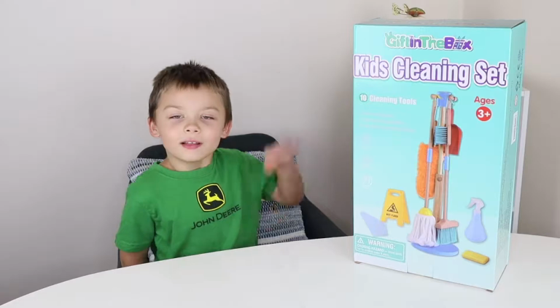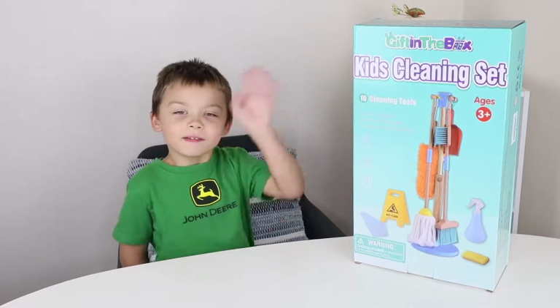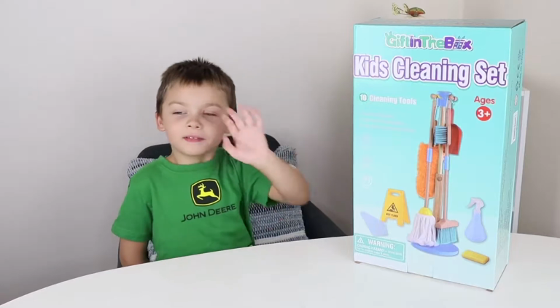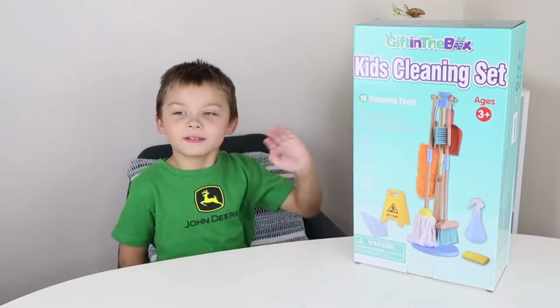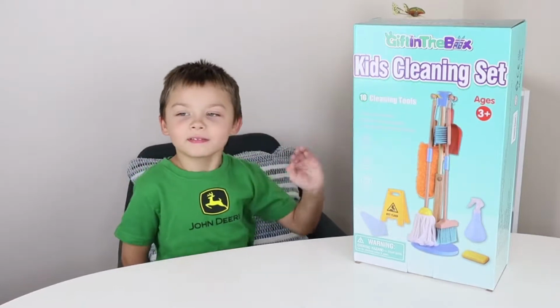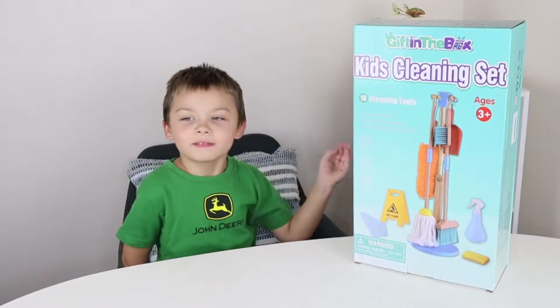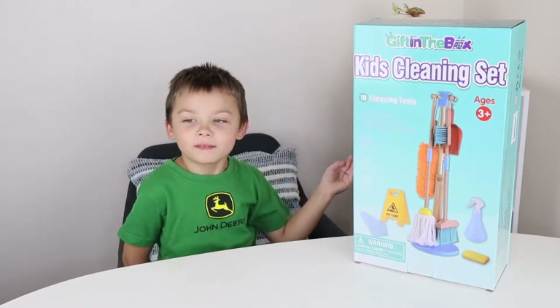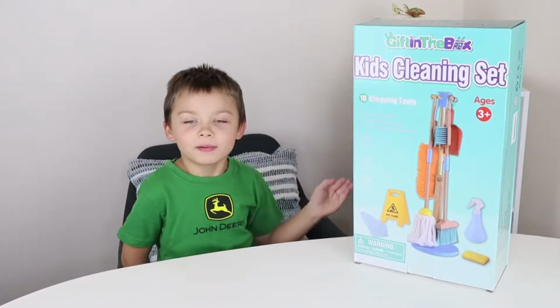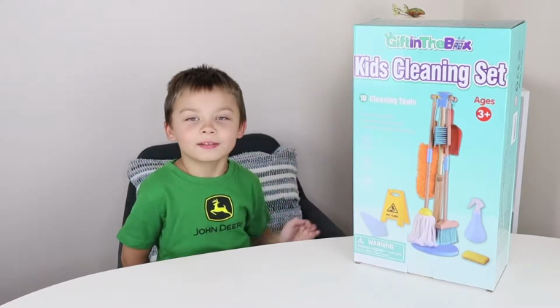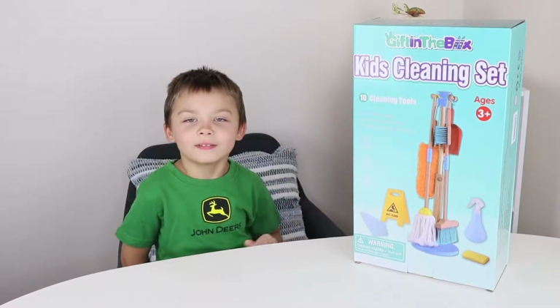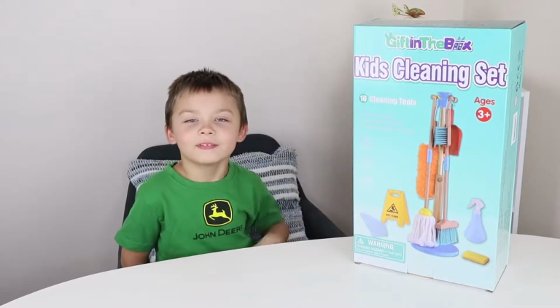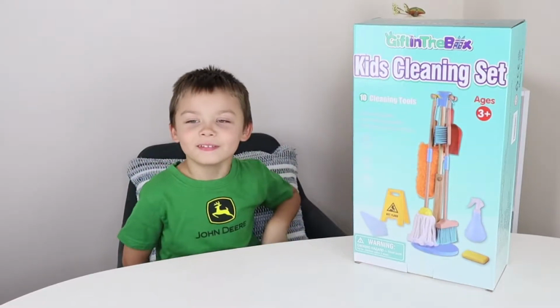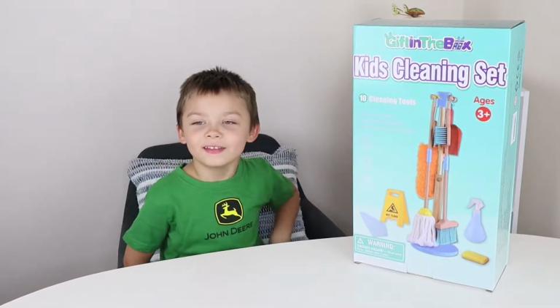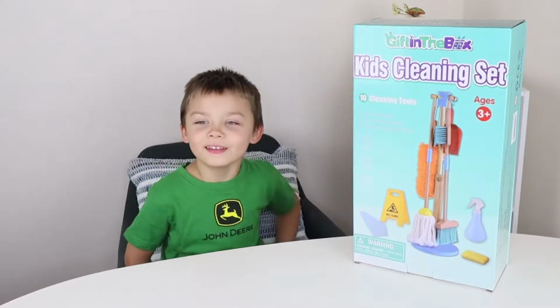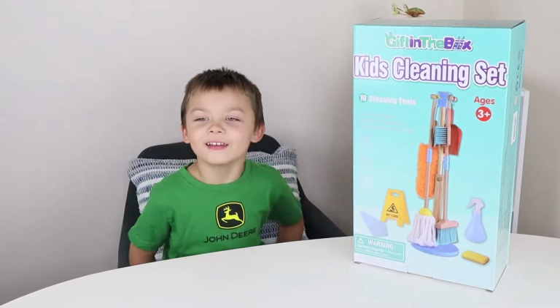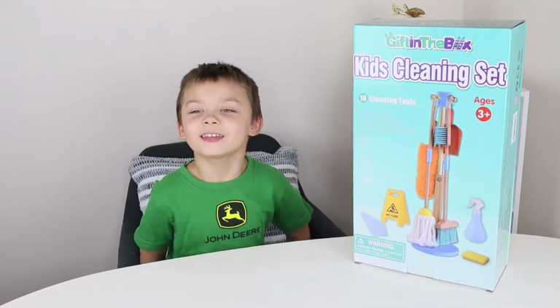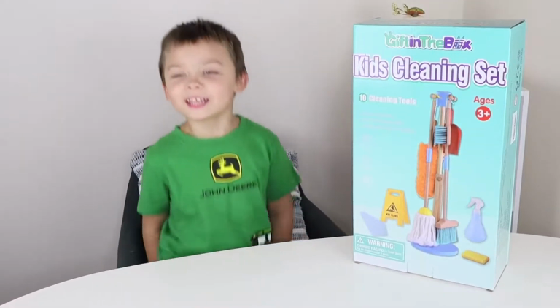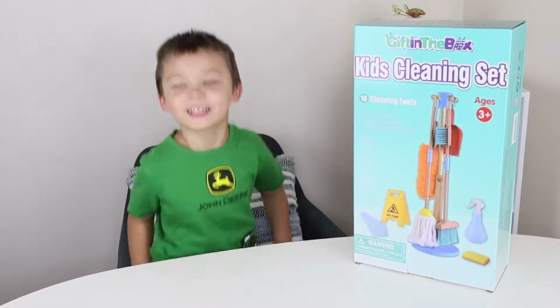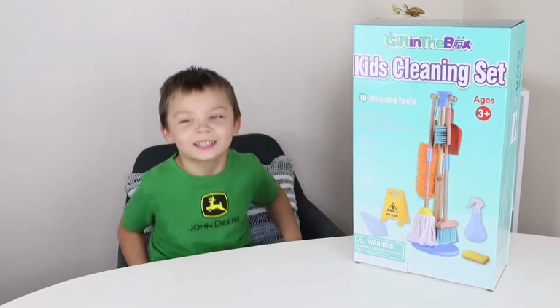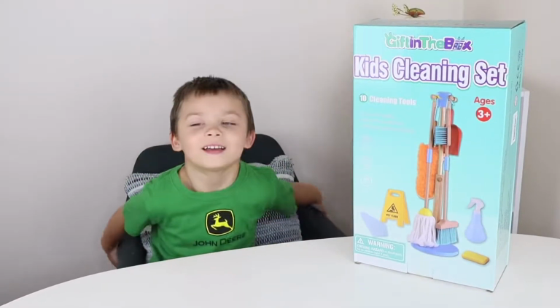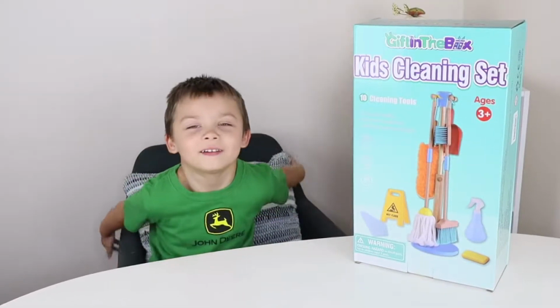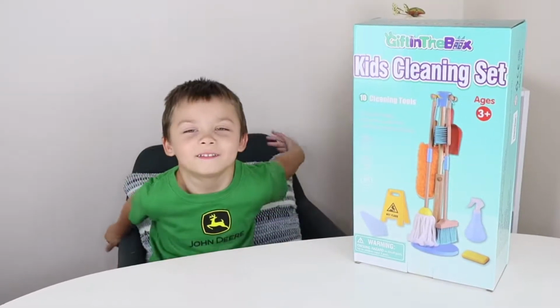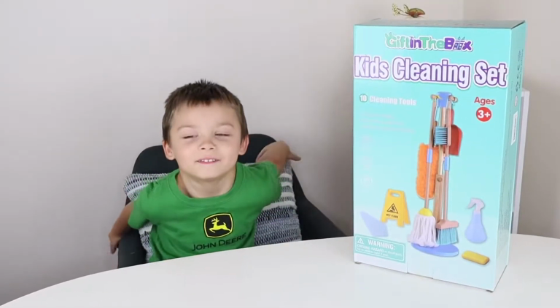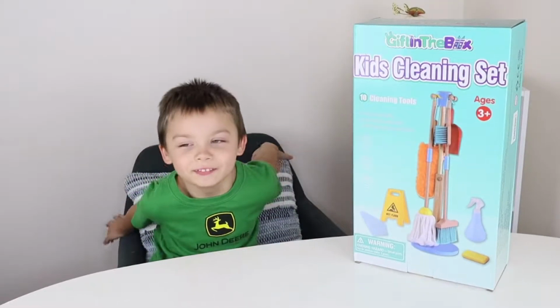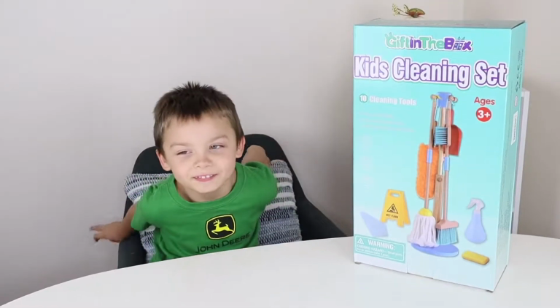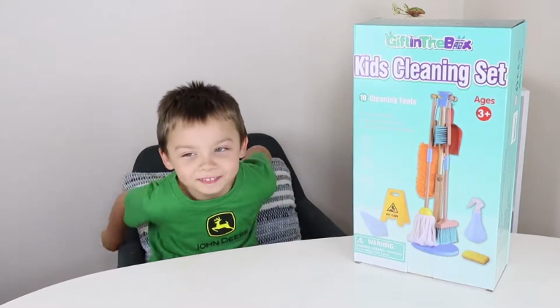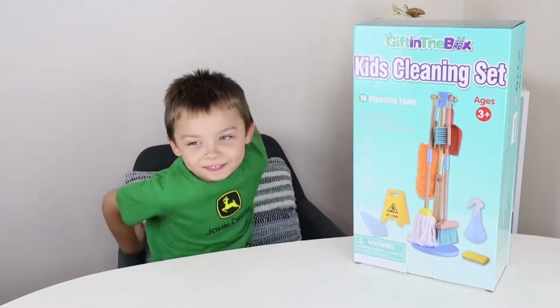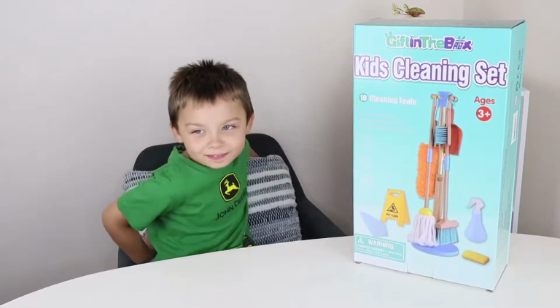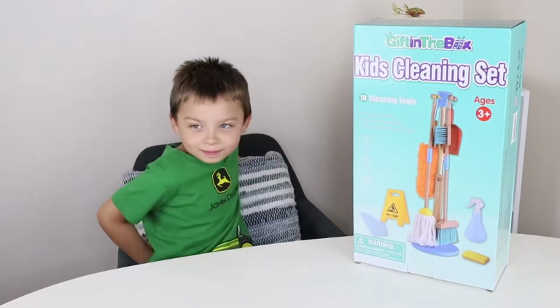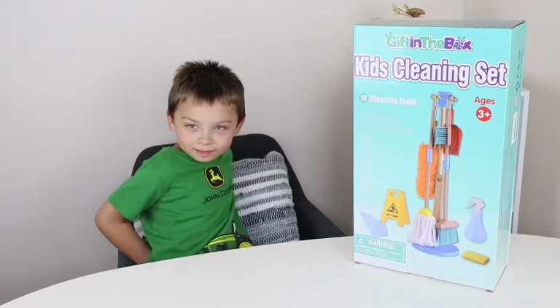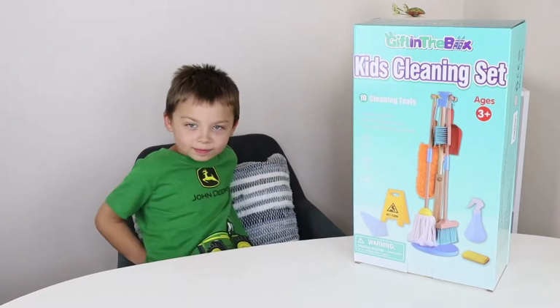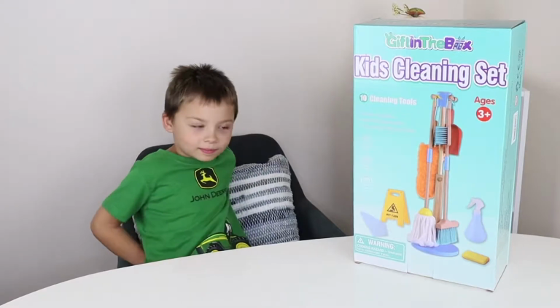Hi everyone! Welcome back to Daniel's 8. And what do we have today, Dom?